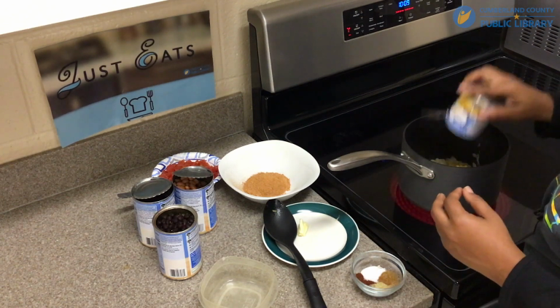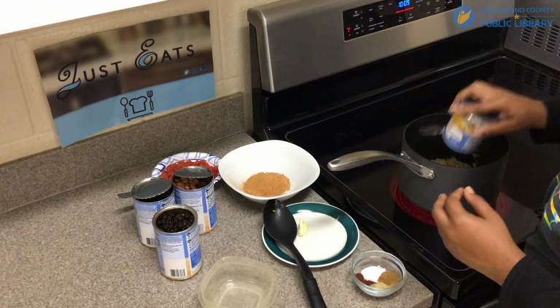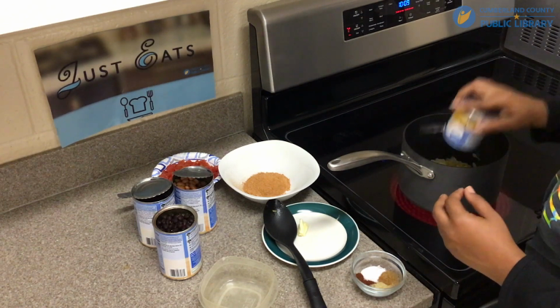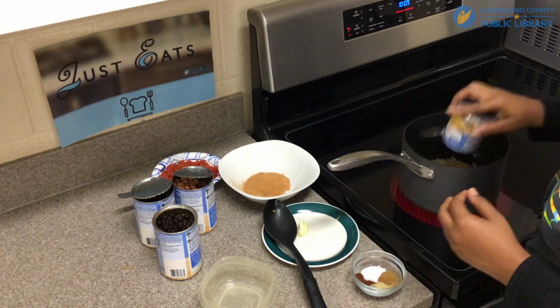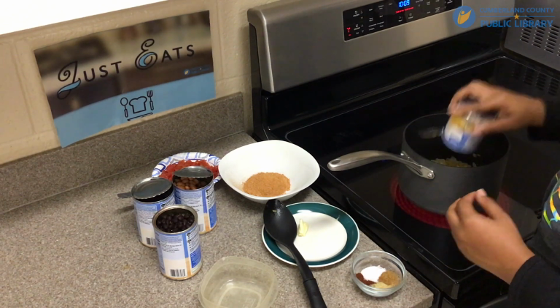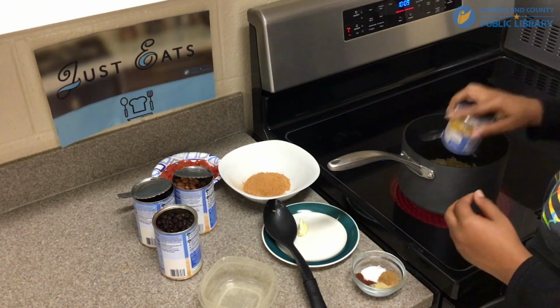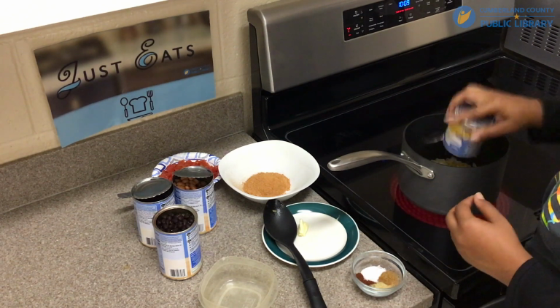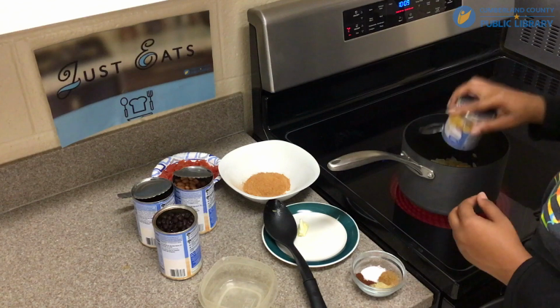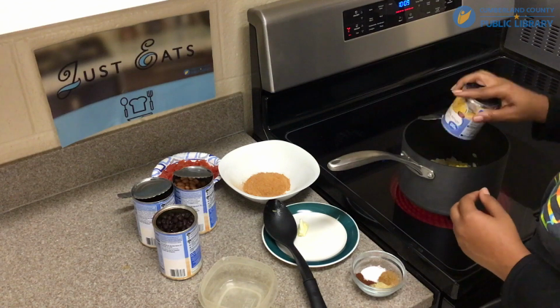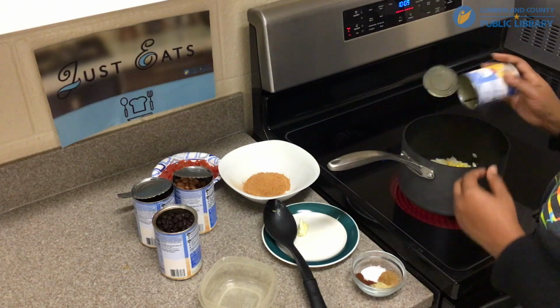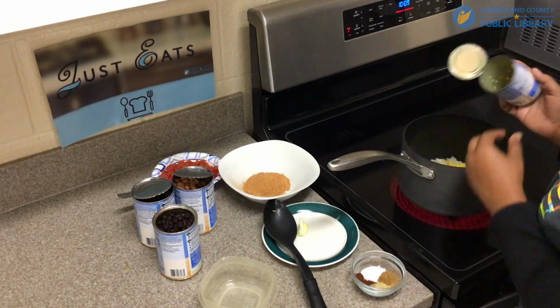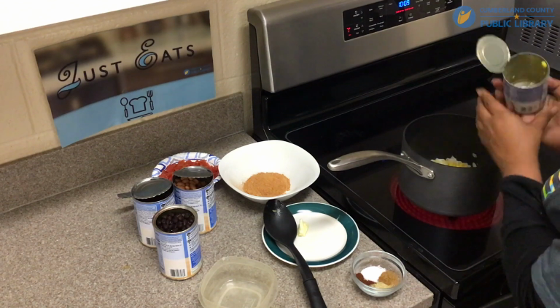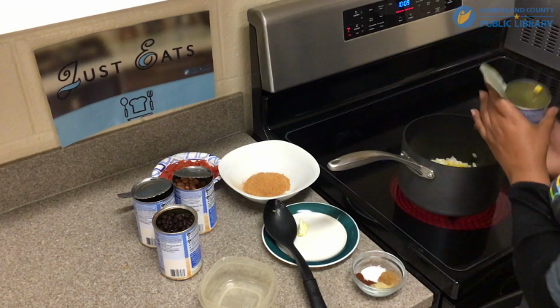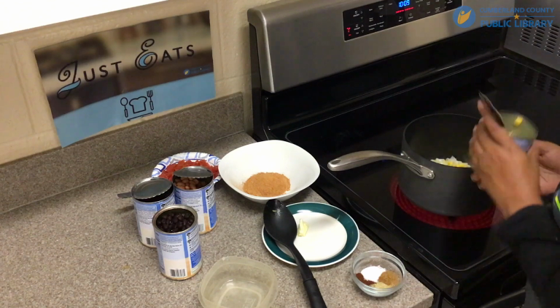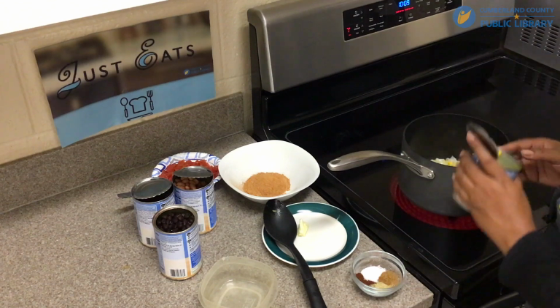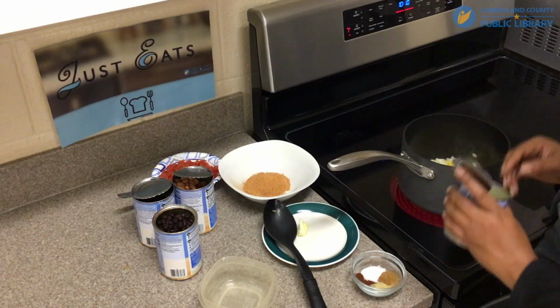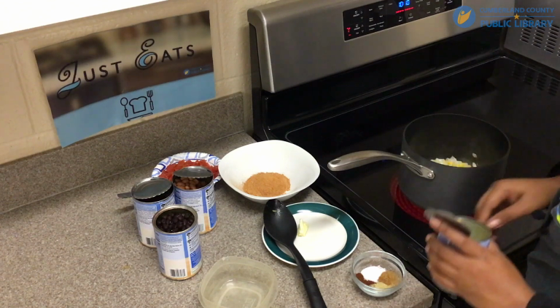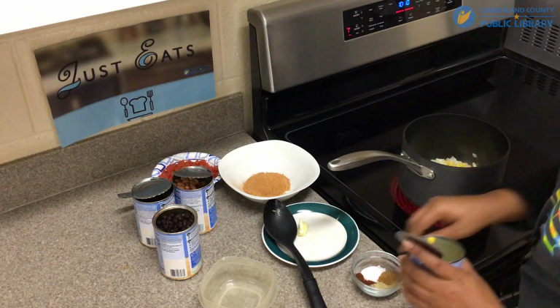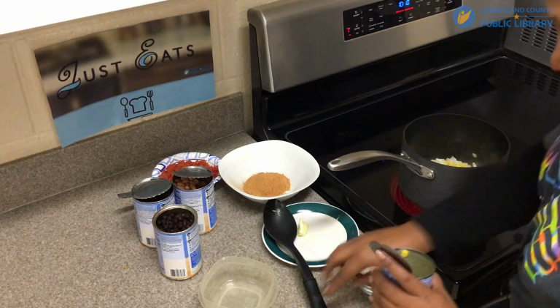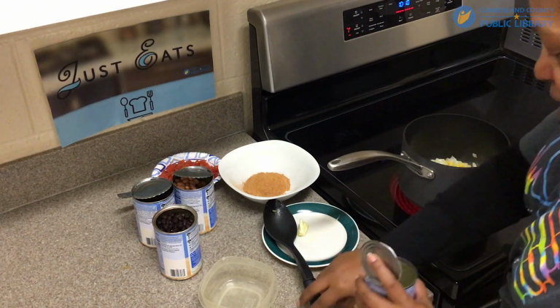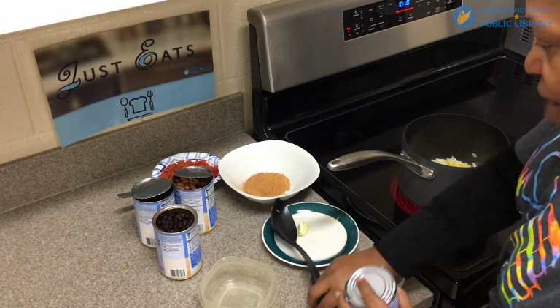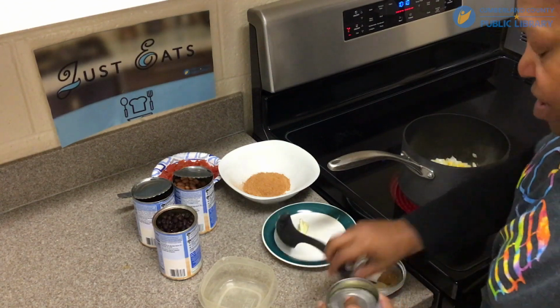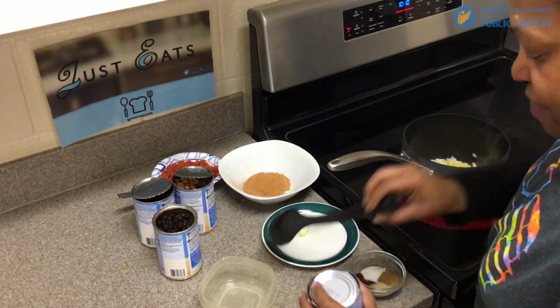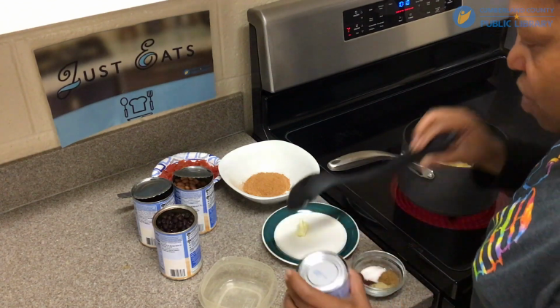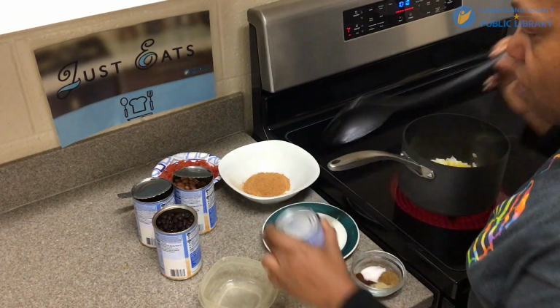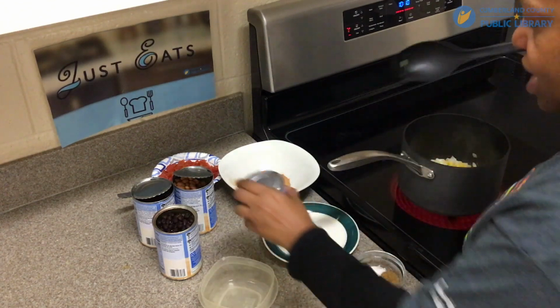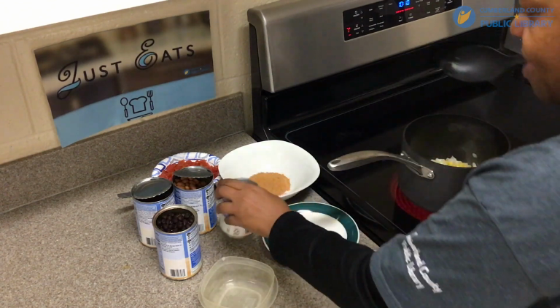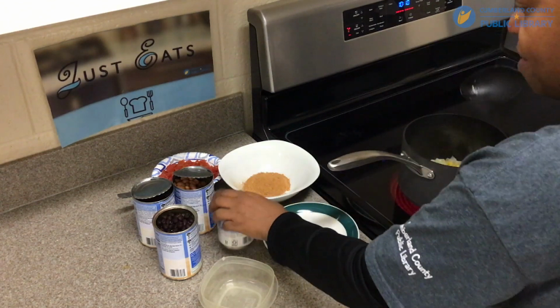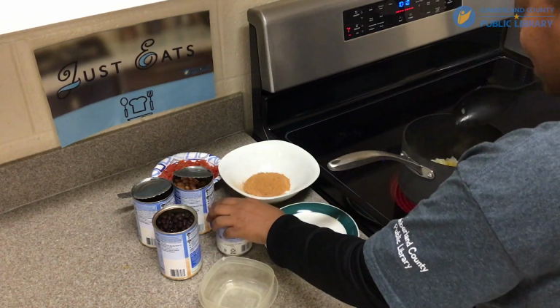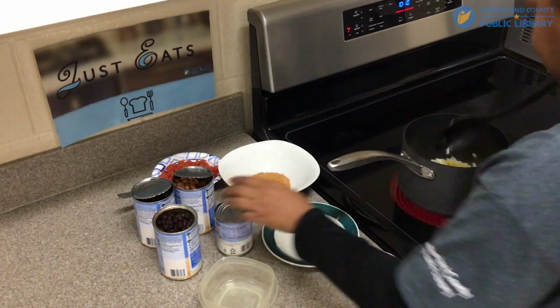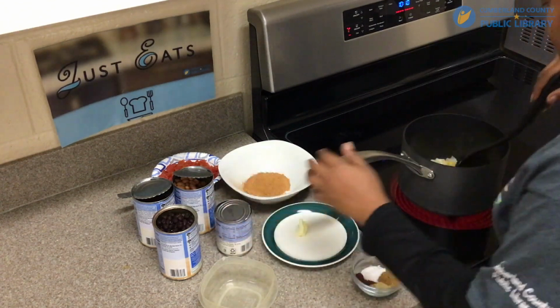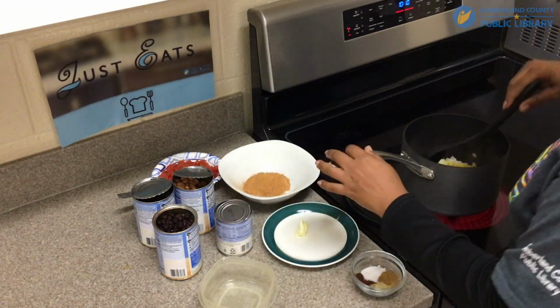I've drained the juice from out of the corn and the beans already.